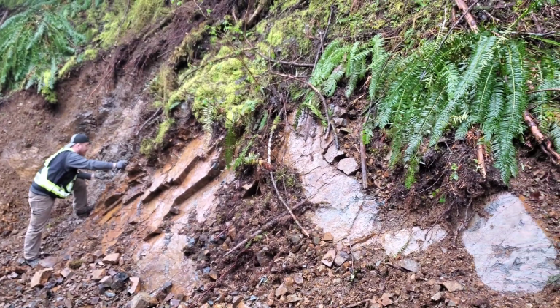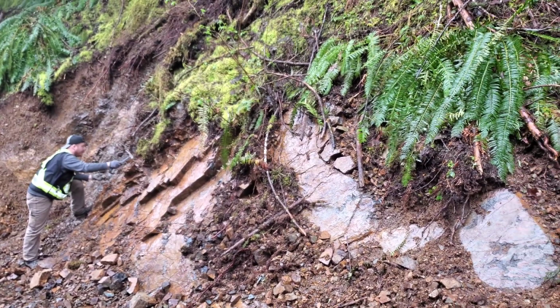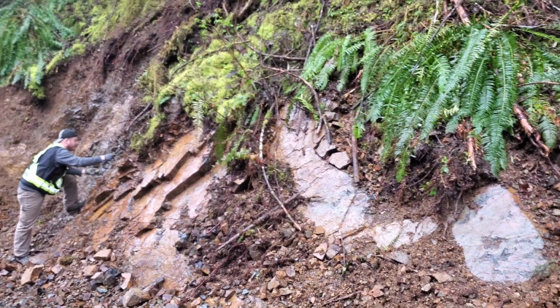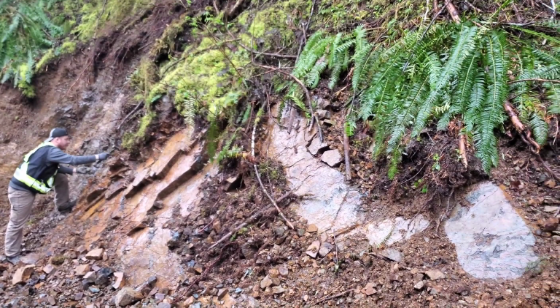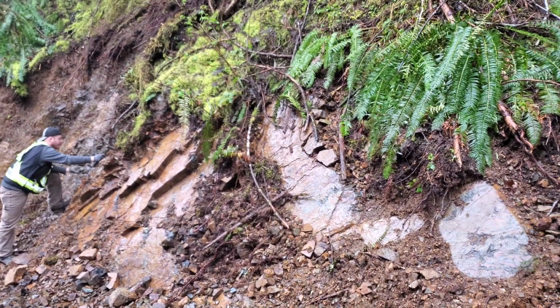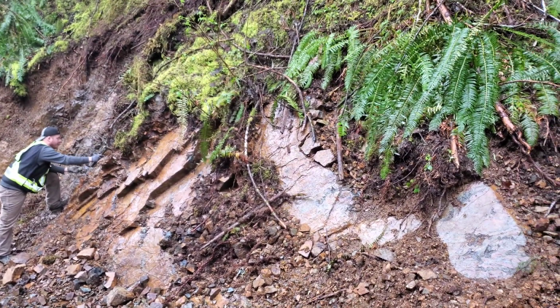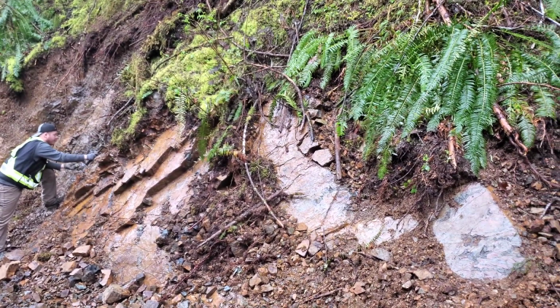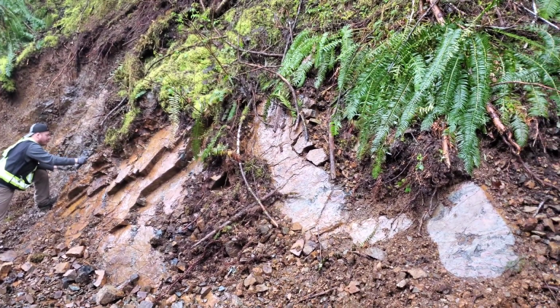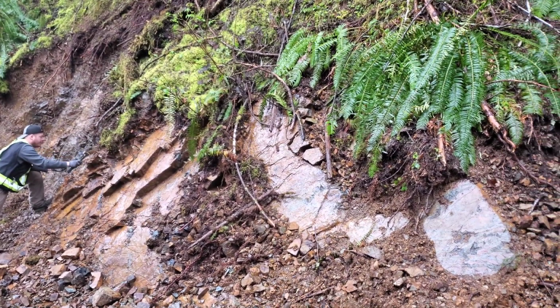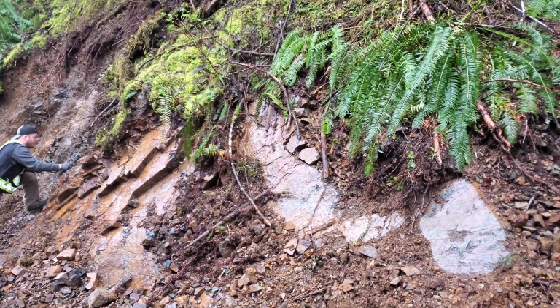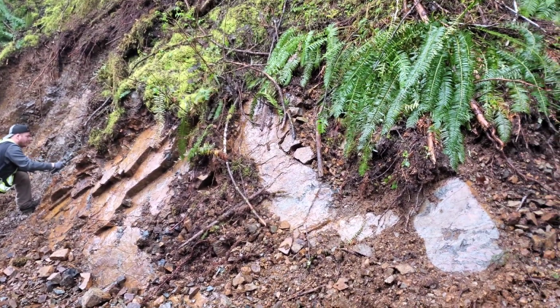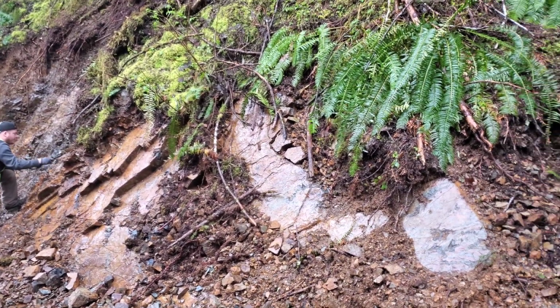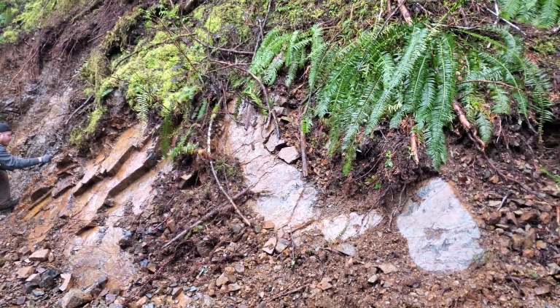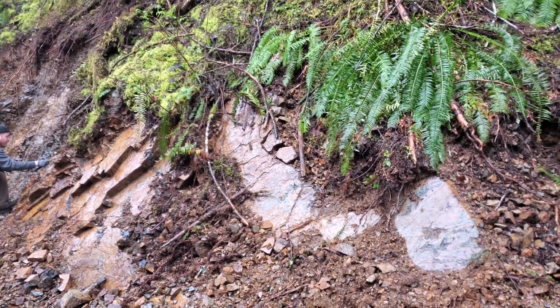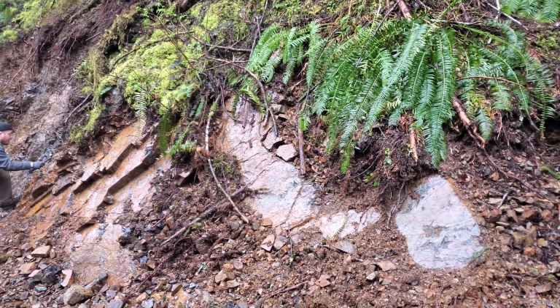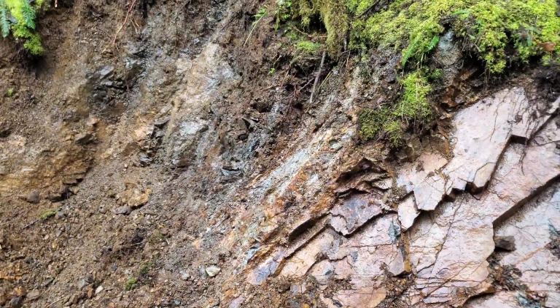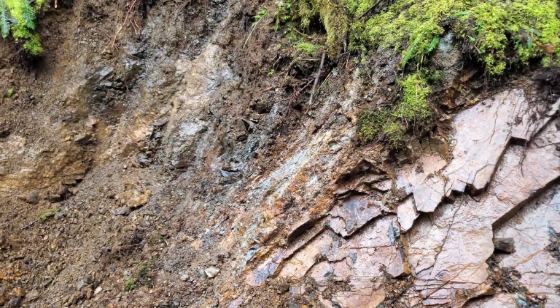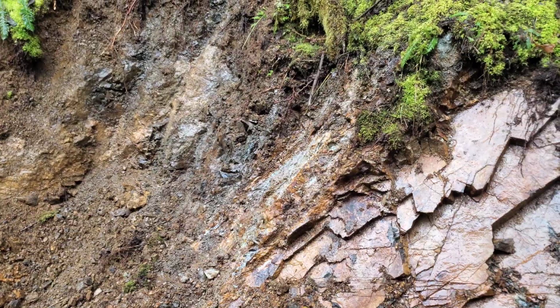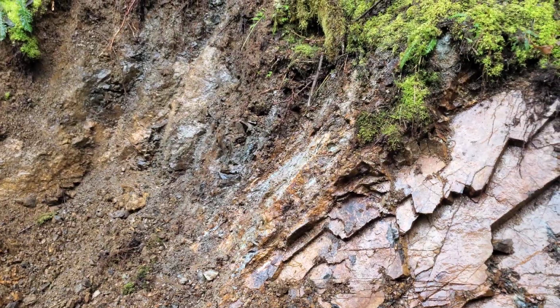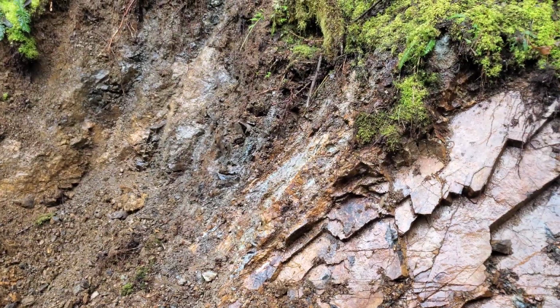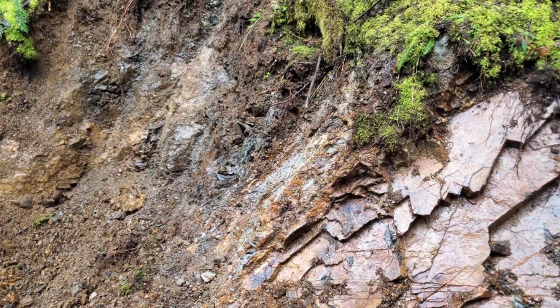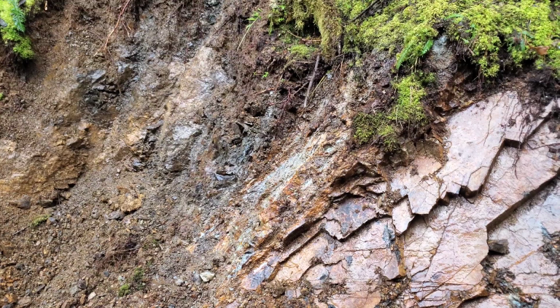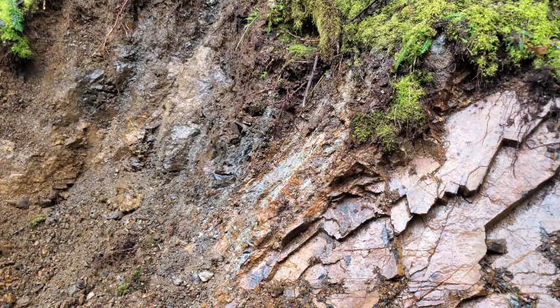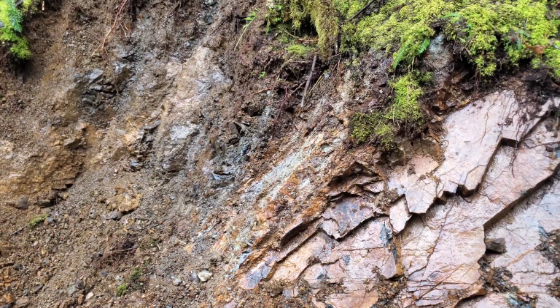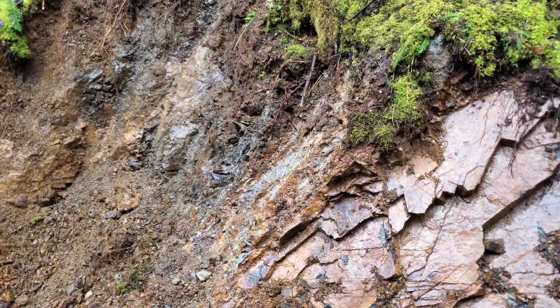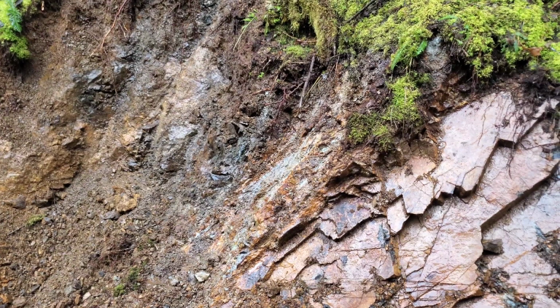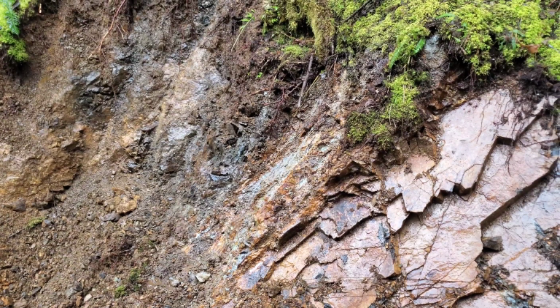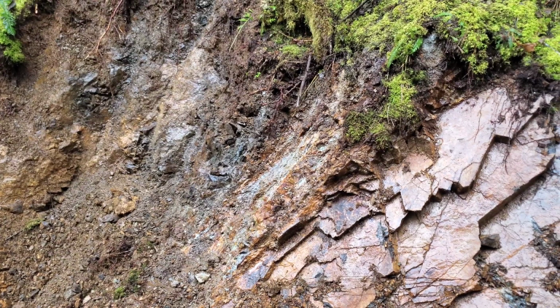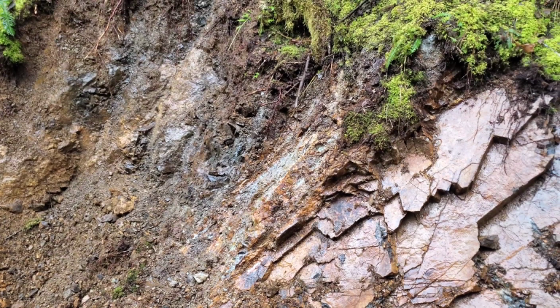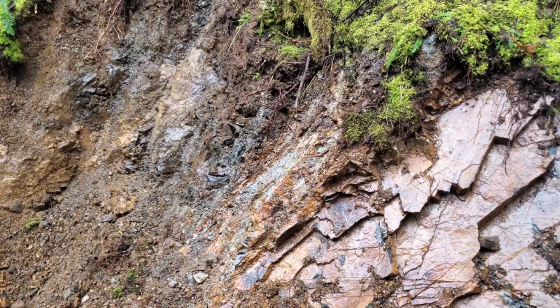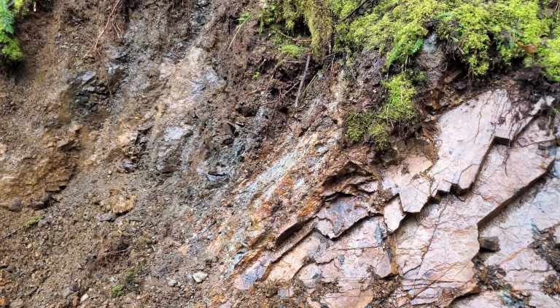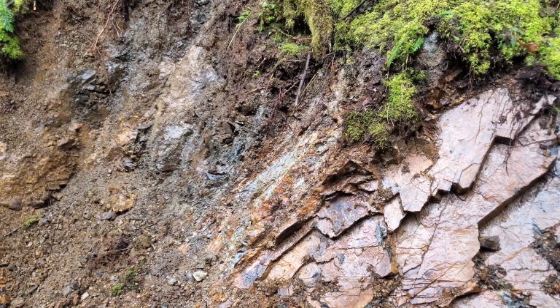We've got loads of minerals everywhere over at least a few kilometers and over multiple roads. What do you guys think? That's it, guys — thanks for watching. See you in the next video.